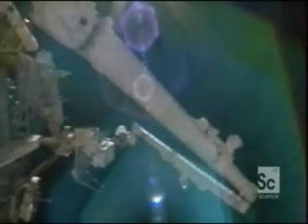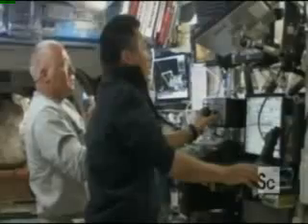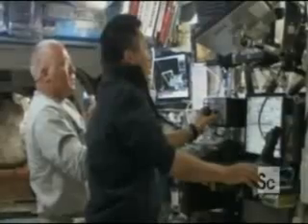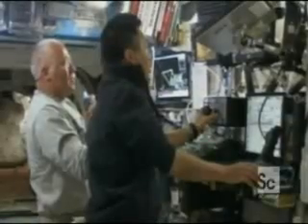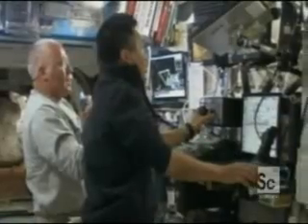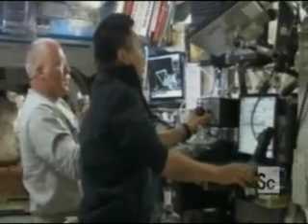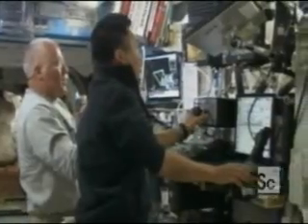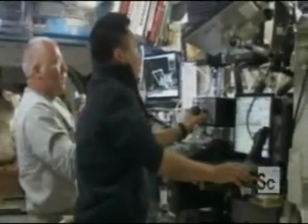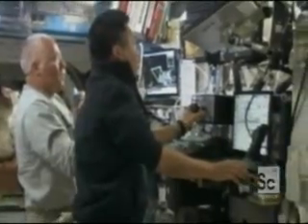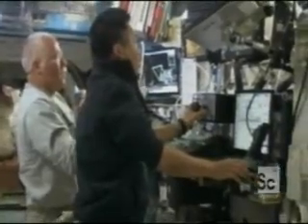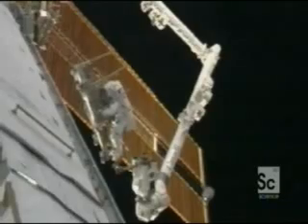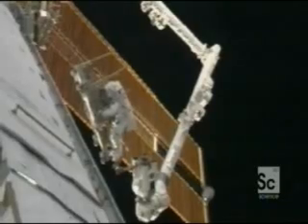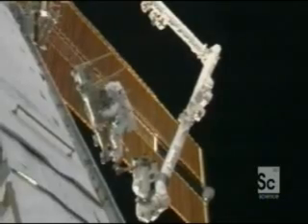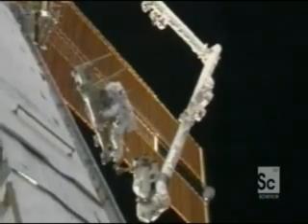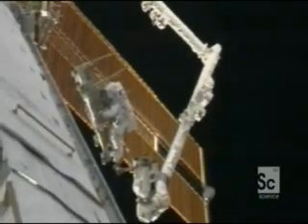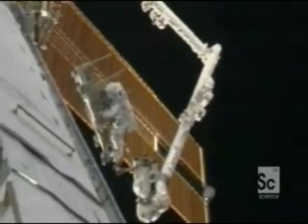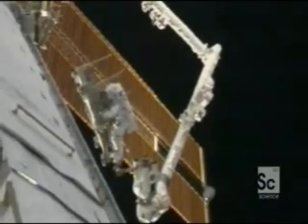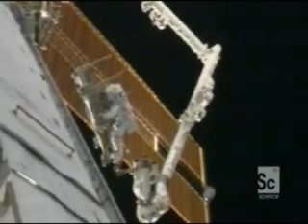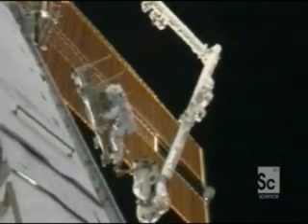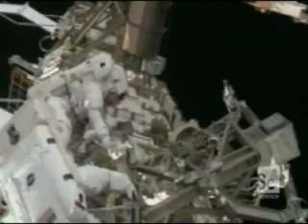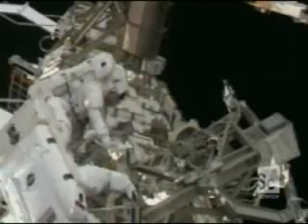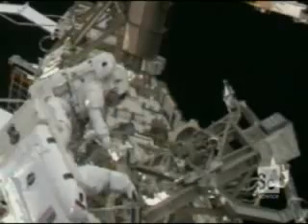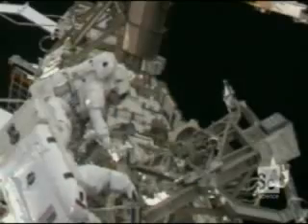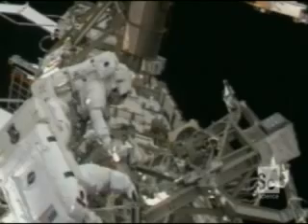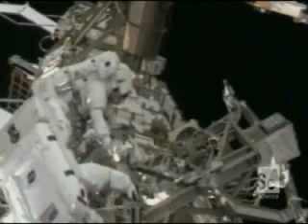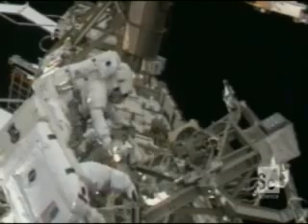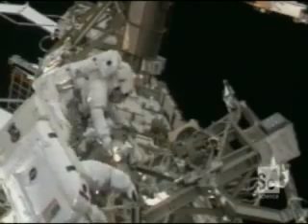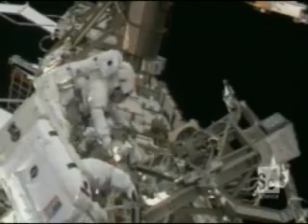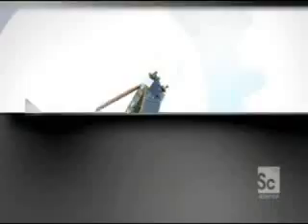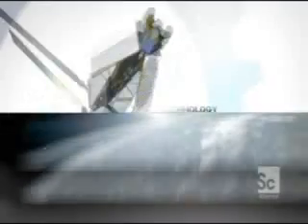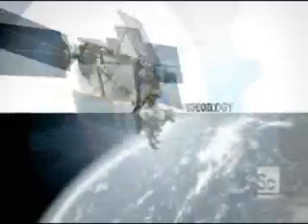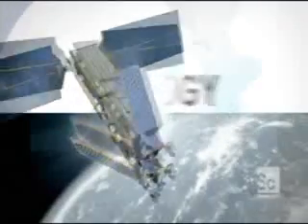NASA's spacecraft and the space station need protection. So how do they do it?